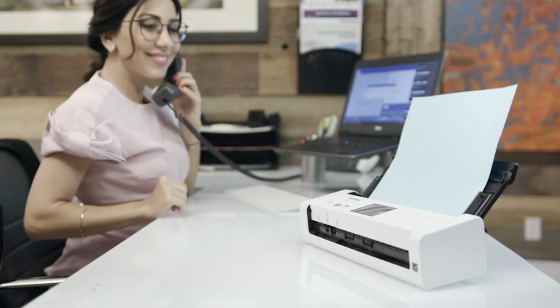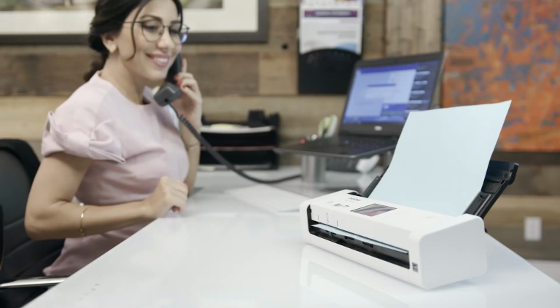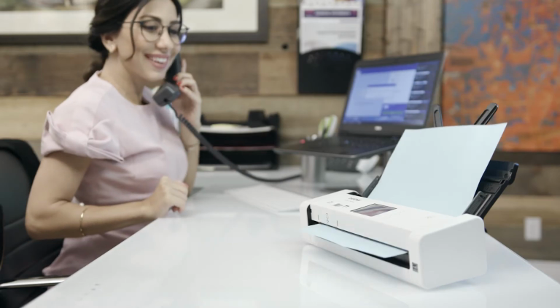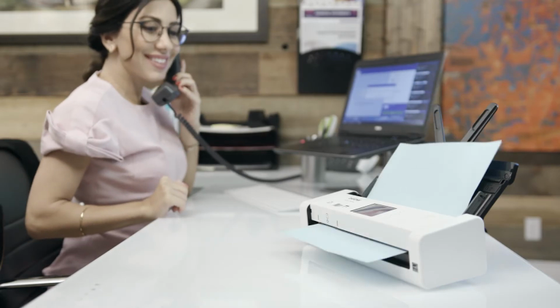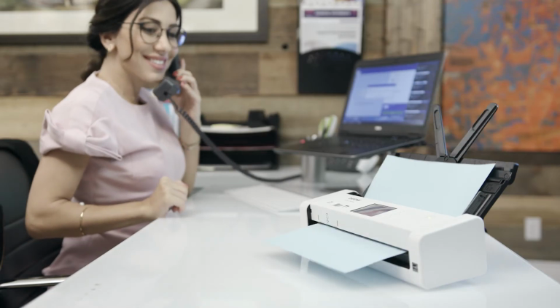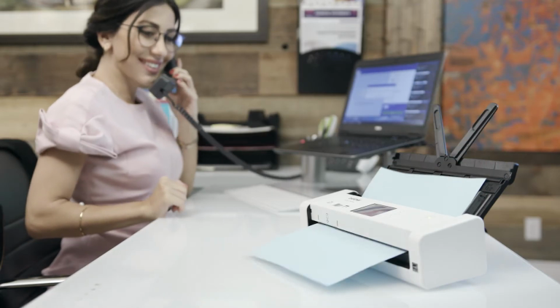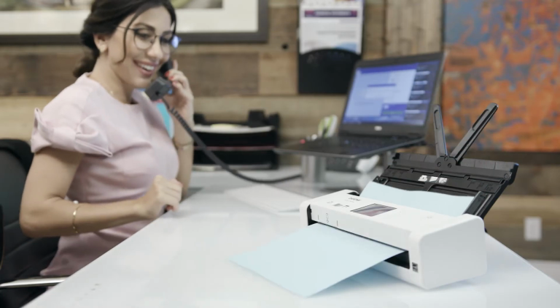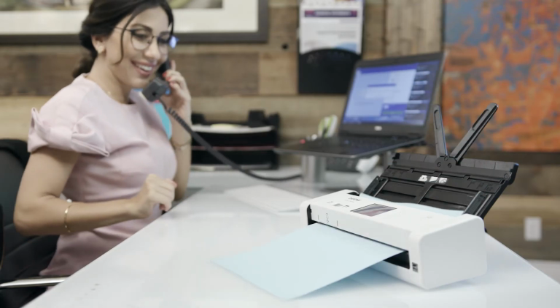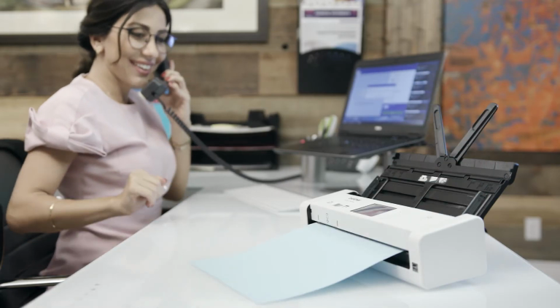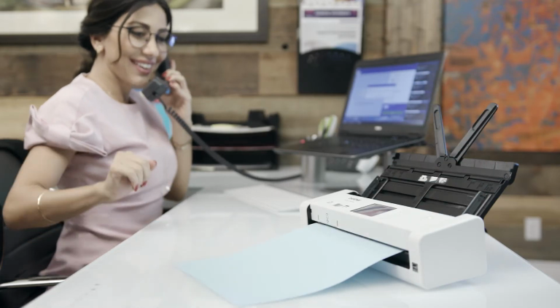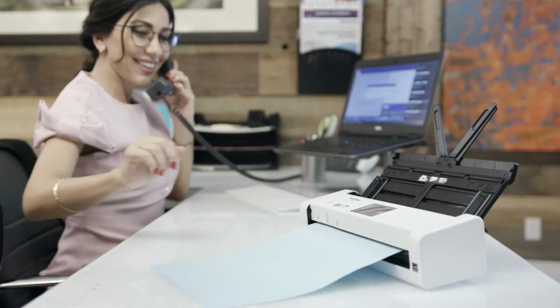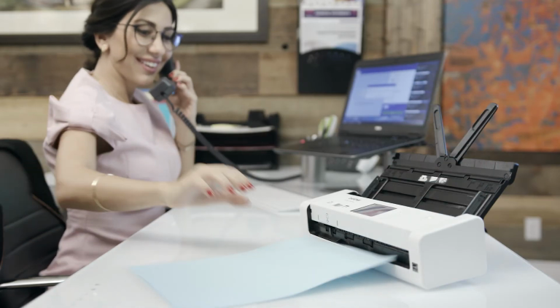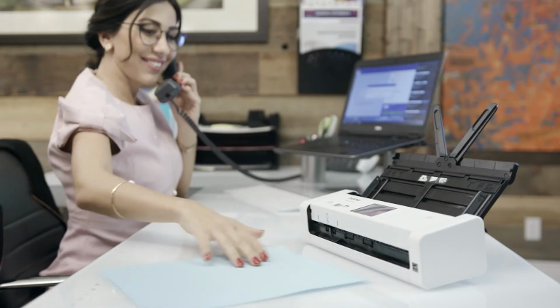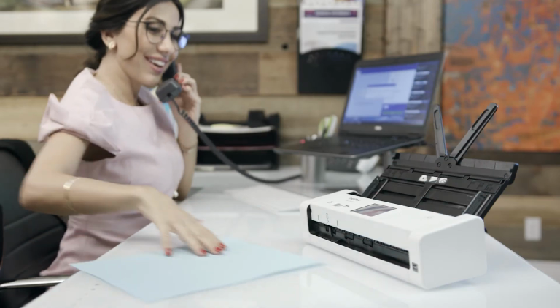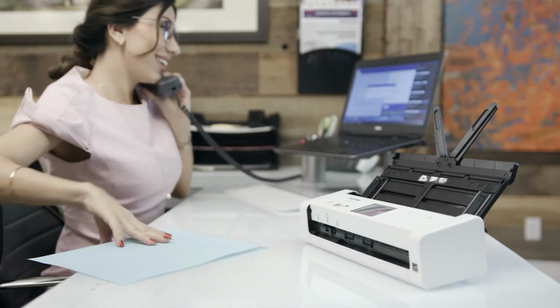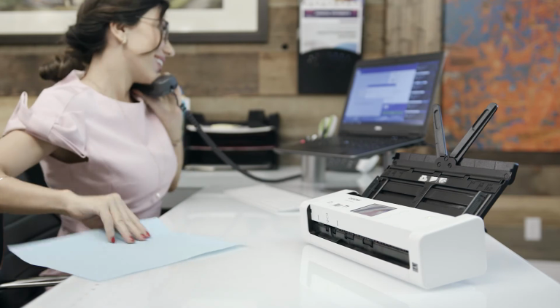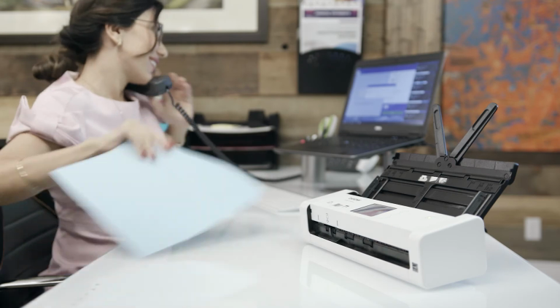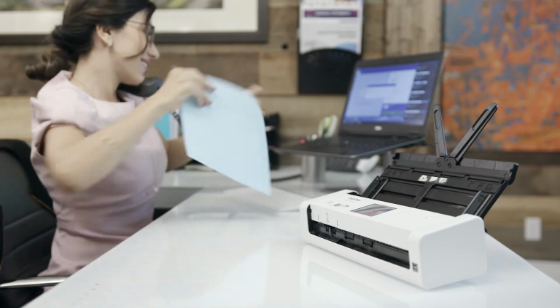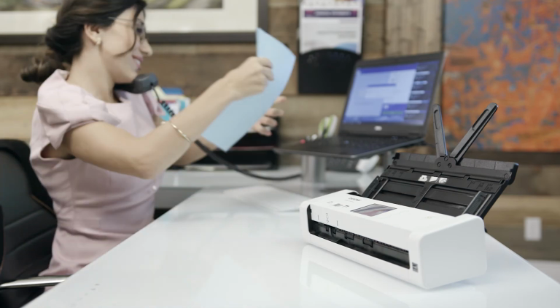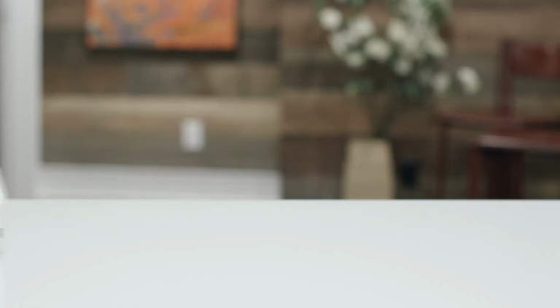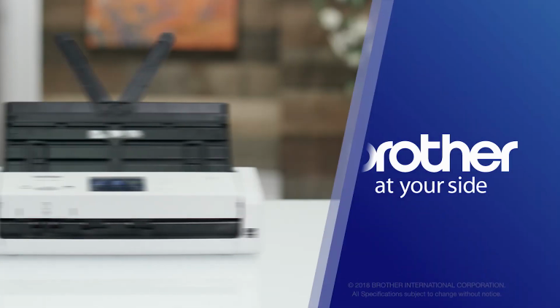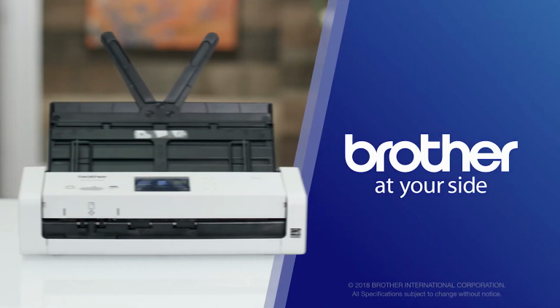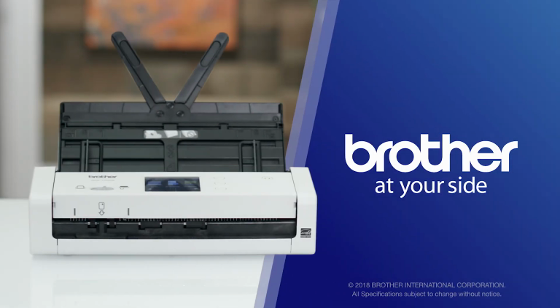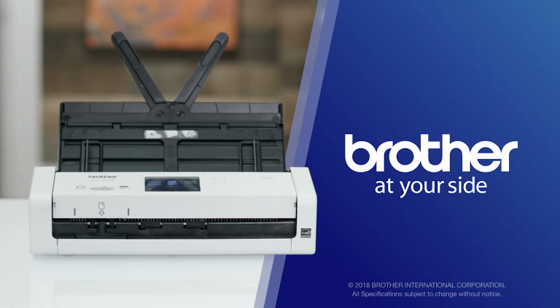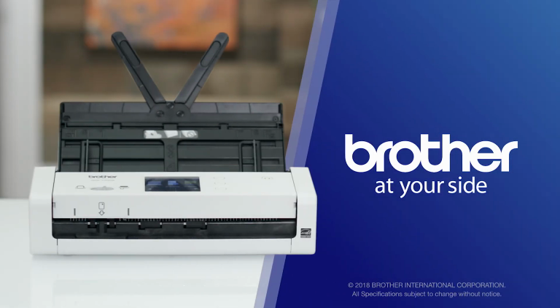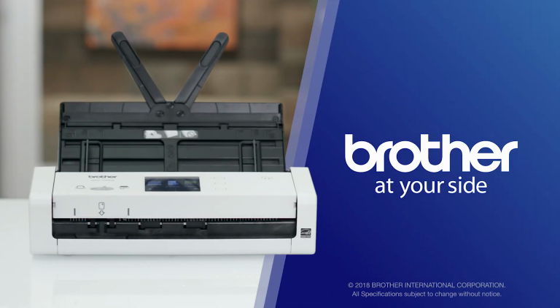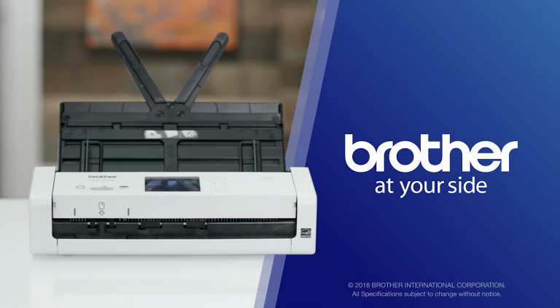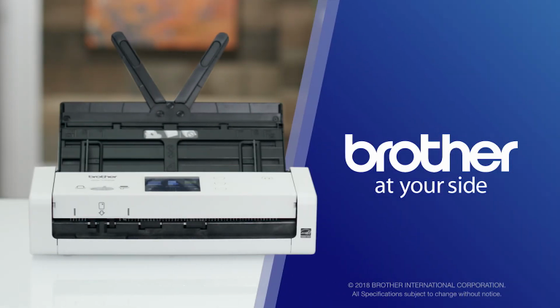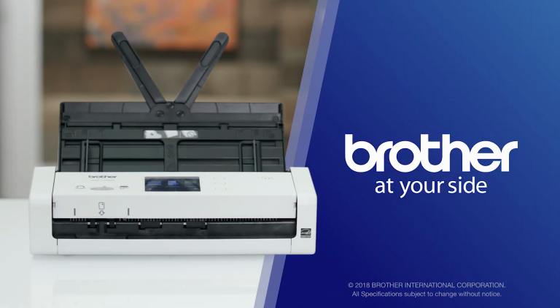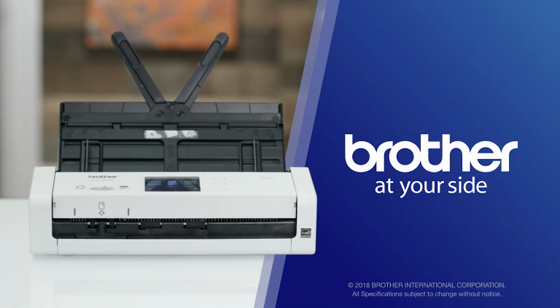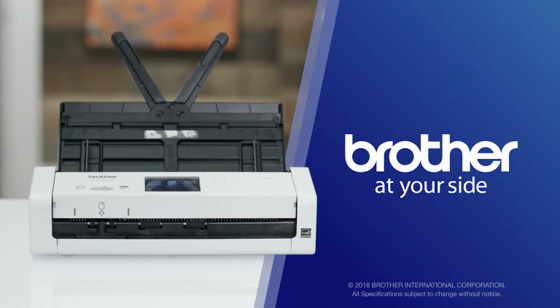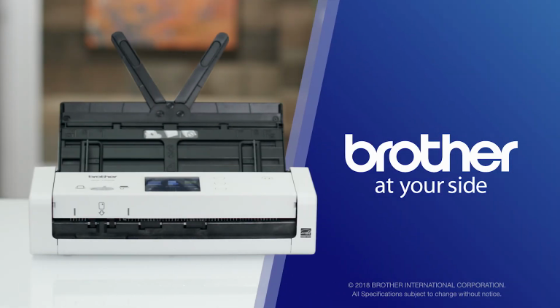Organized, portable, and simple — just the way scanning should be, with Brother at your side.